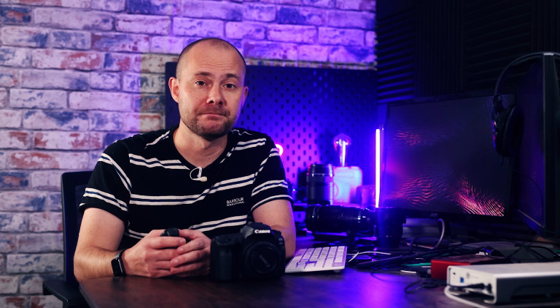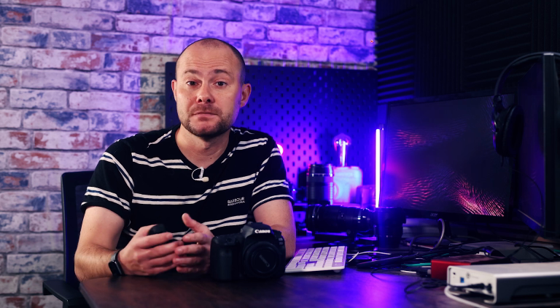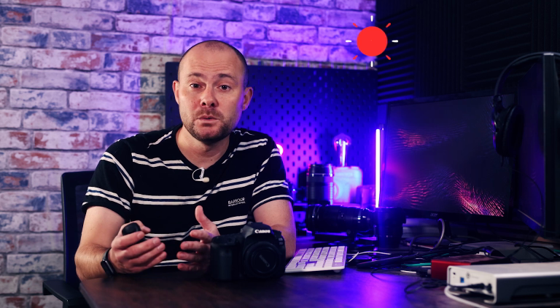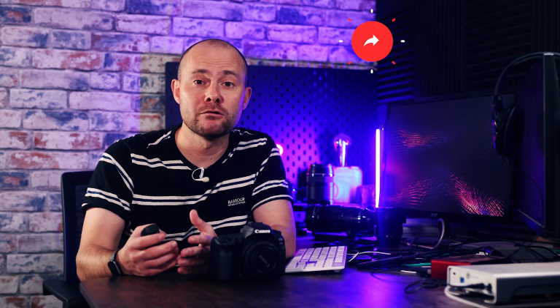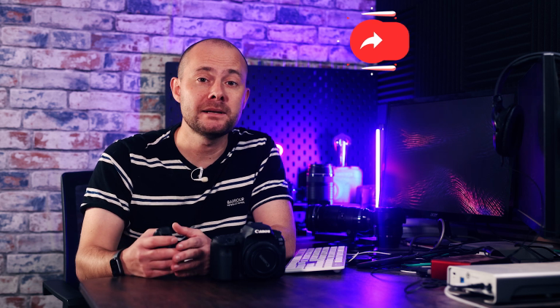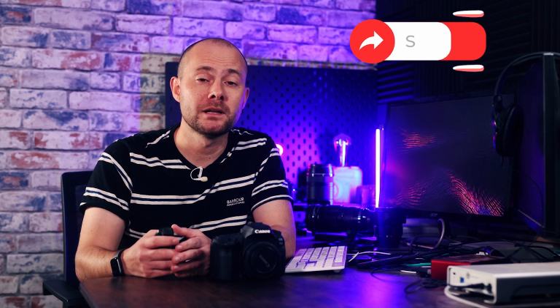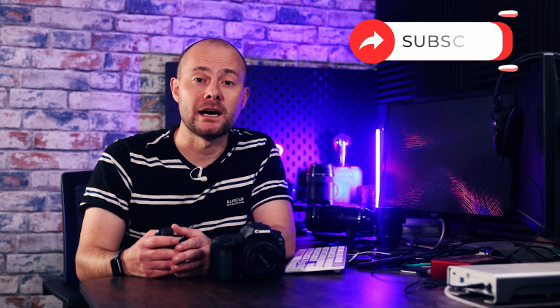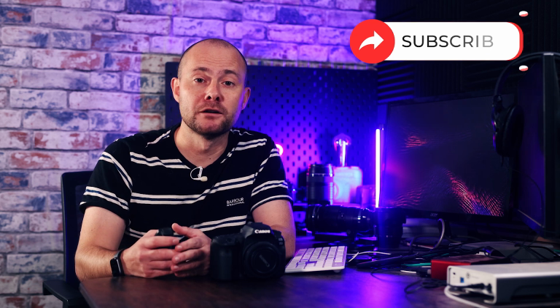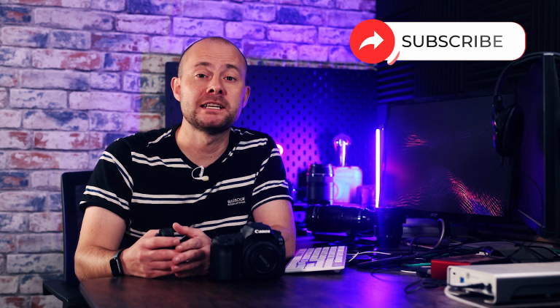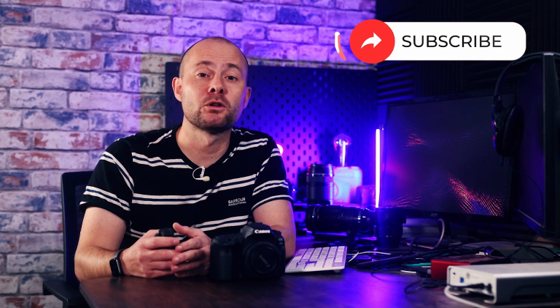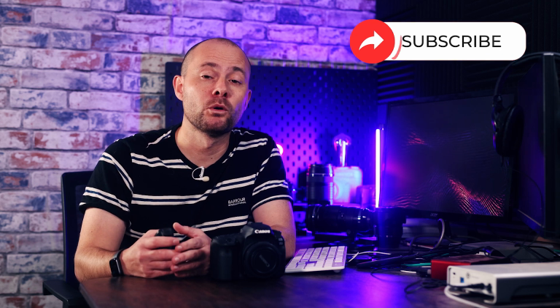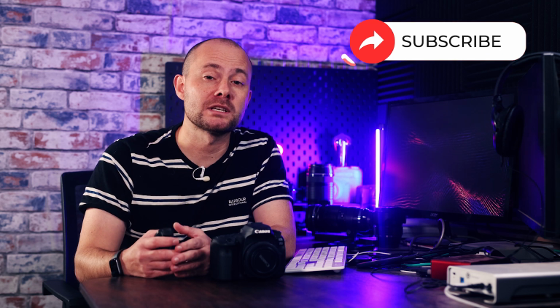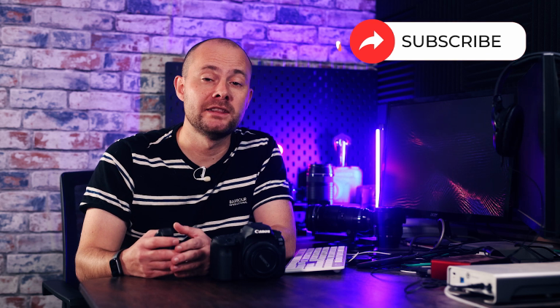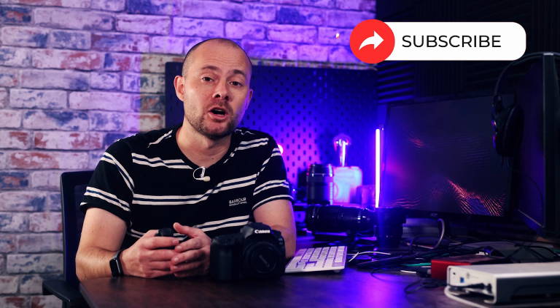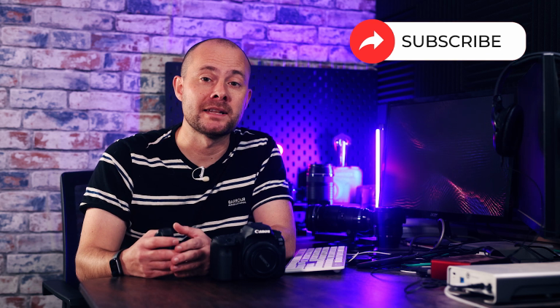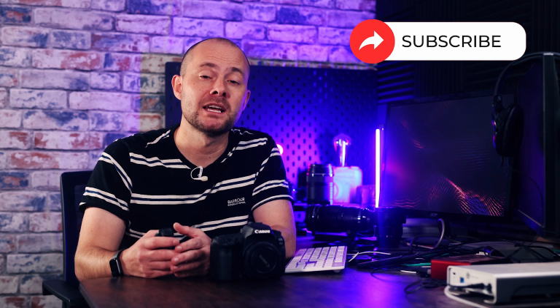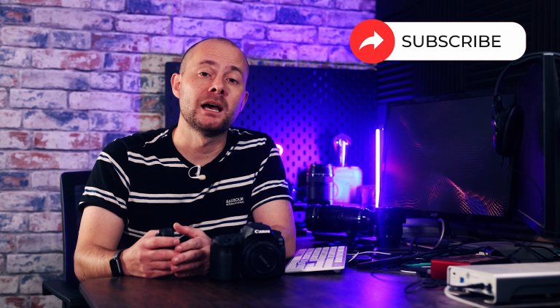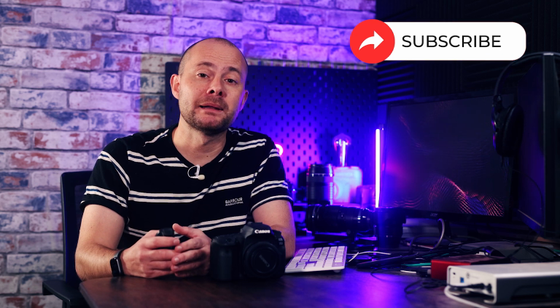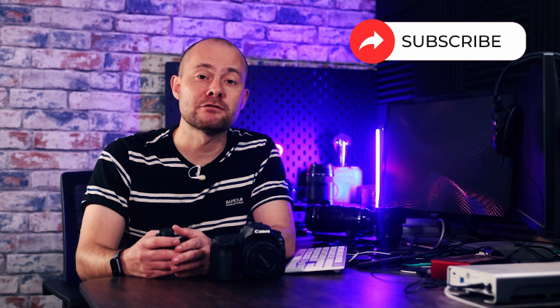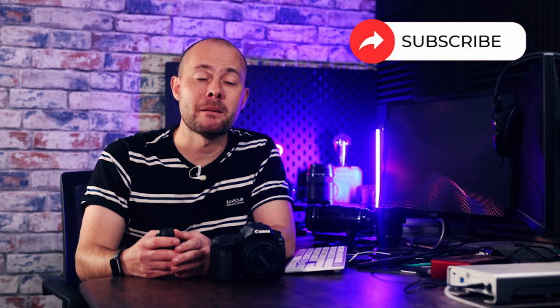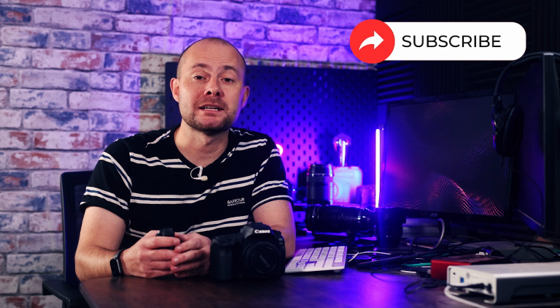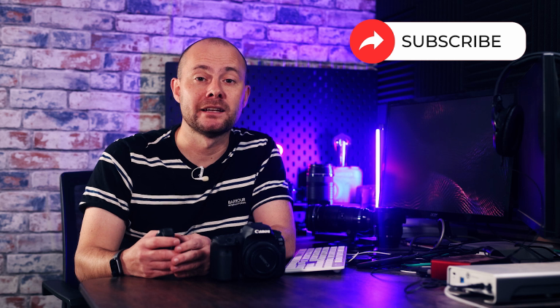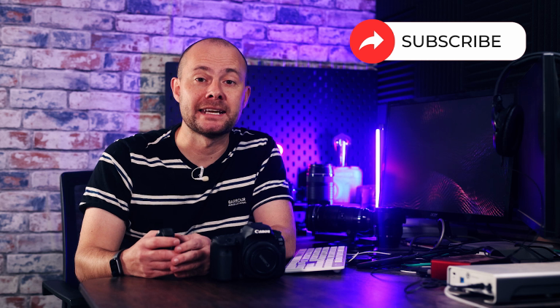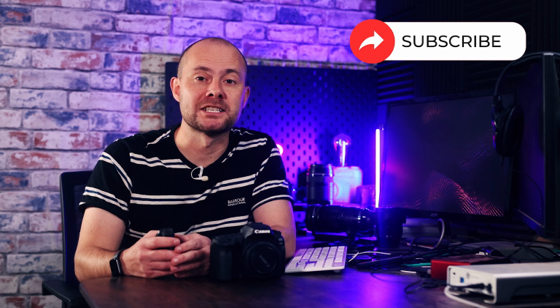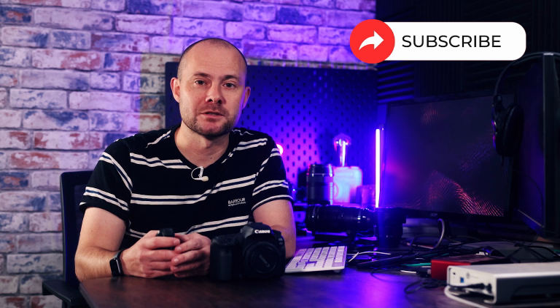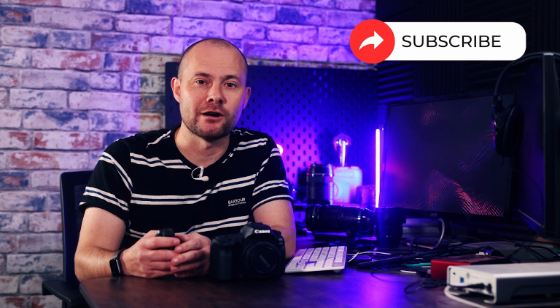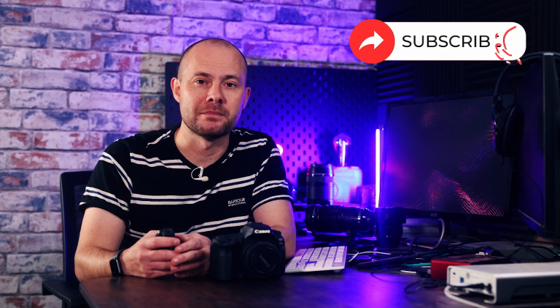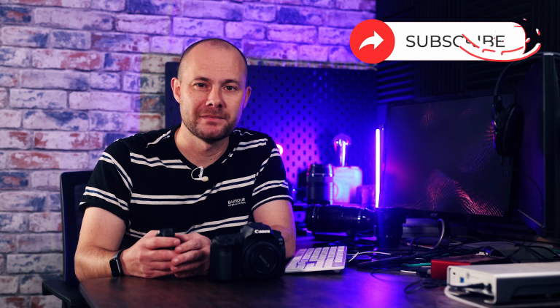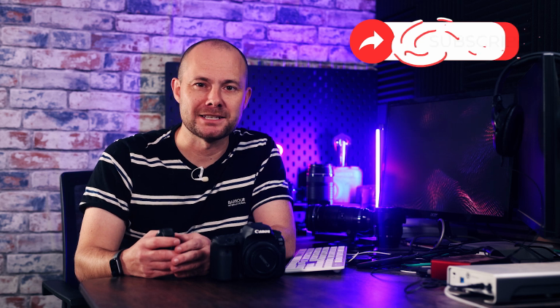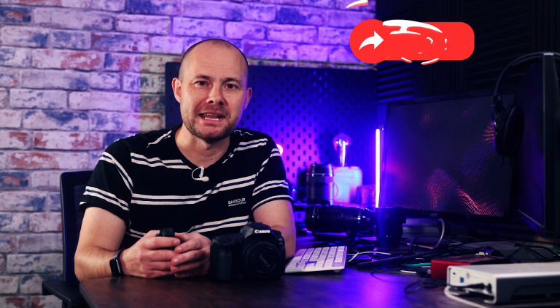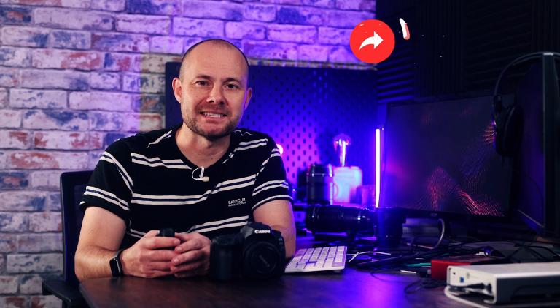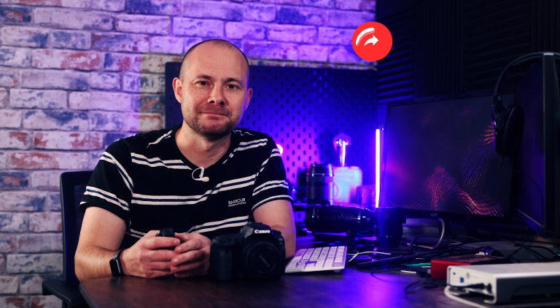Do you agree? I'd love to hear your thoughts in the comments, and please remember to like and subscribe. I'll see you next time.